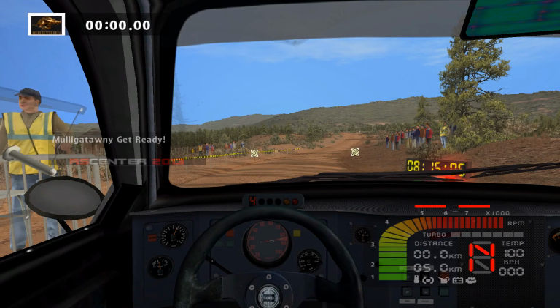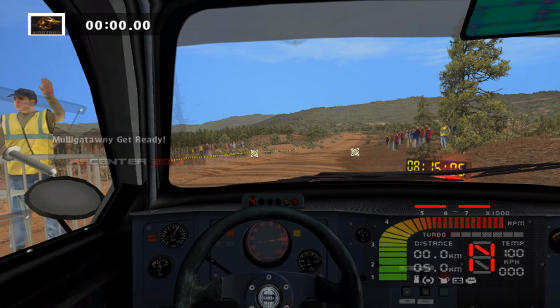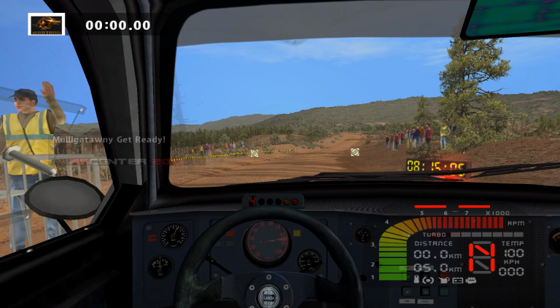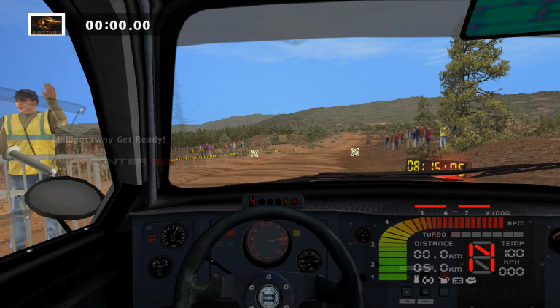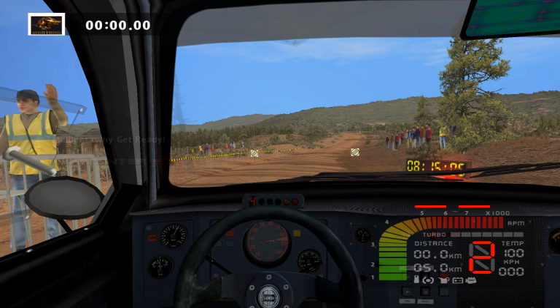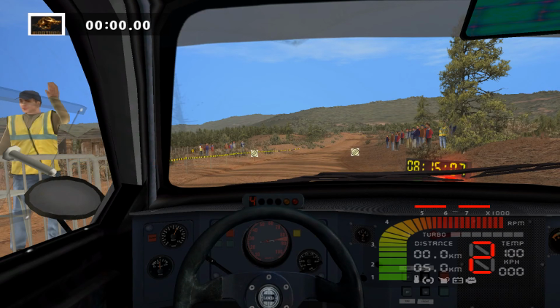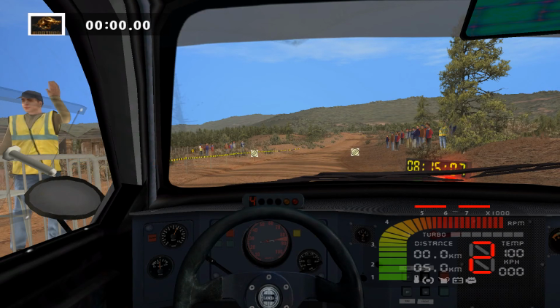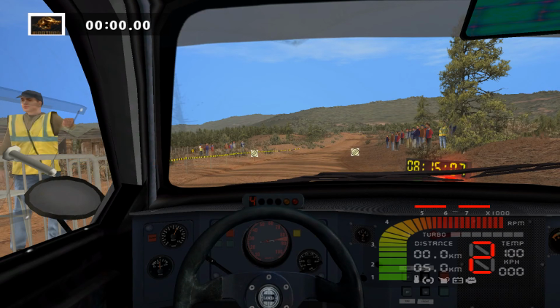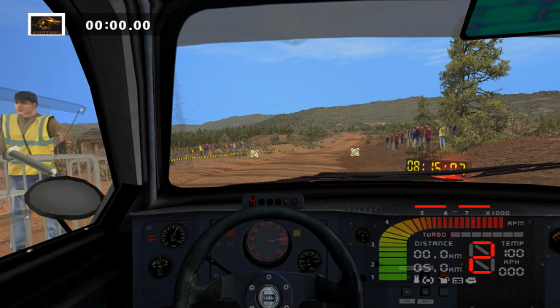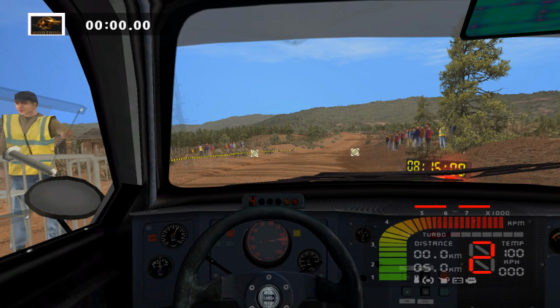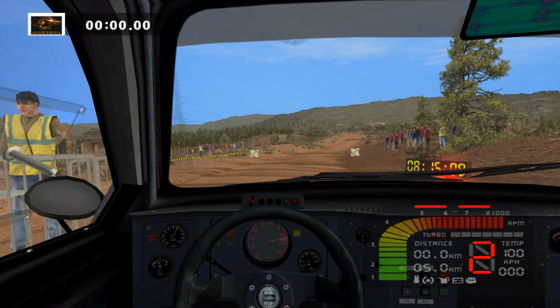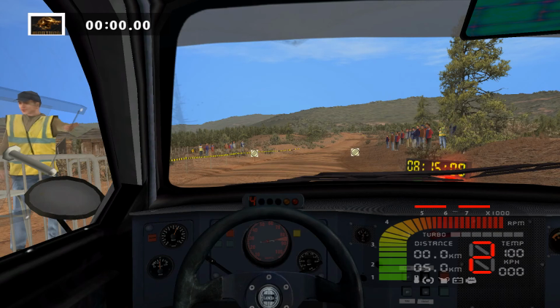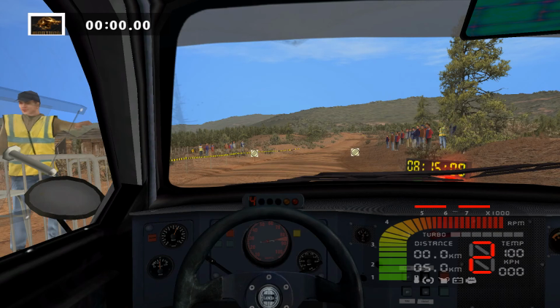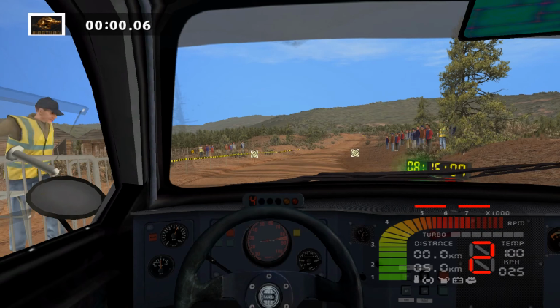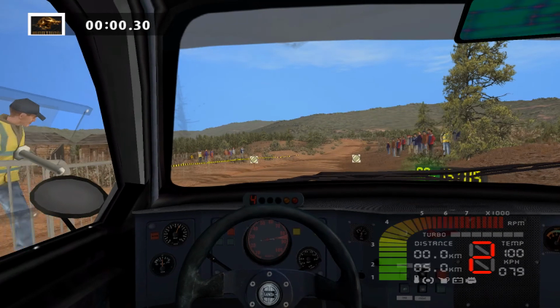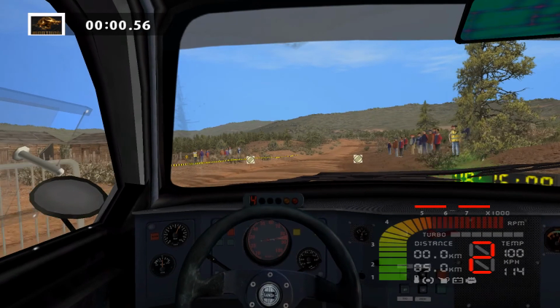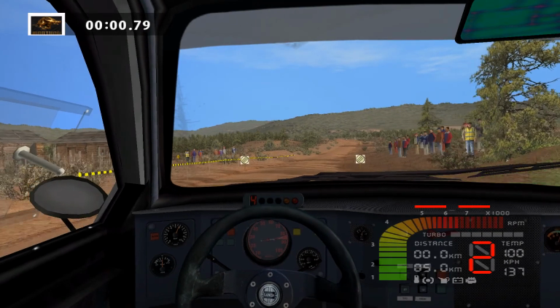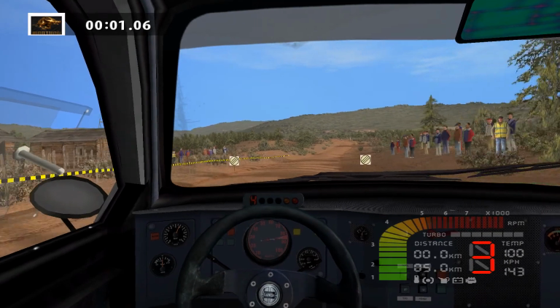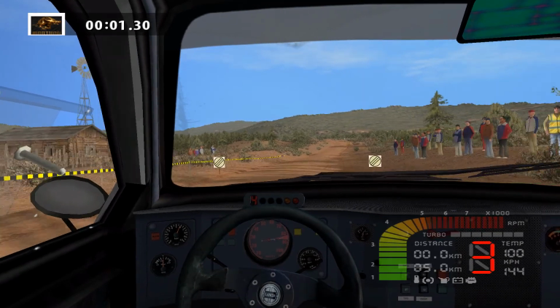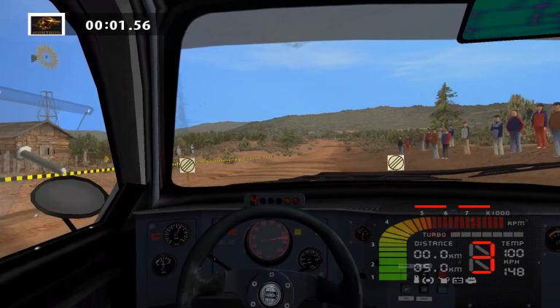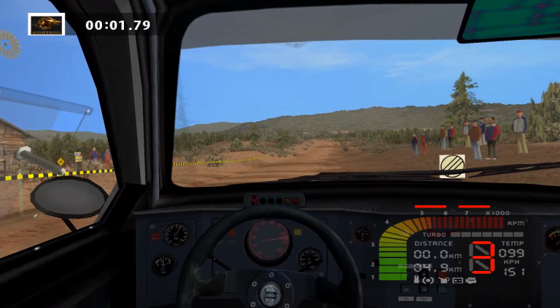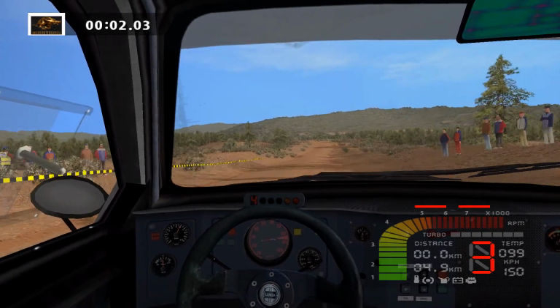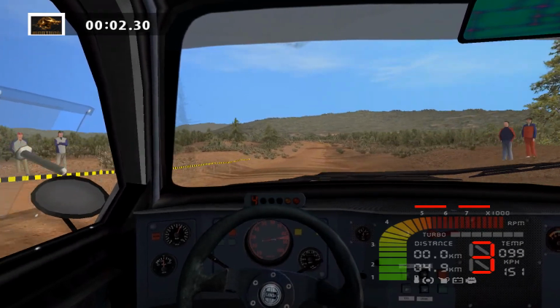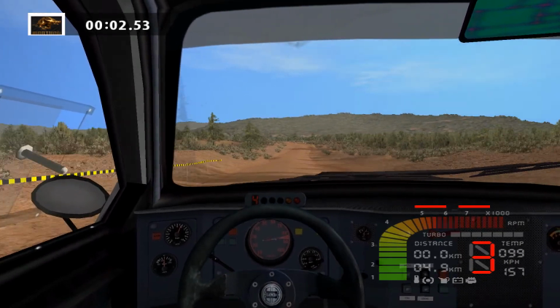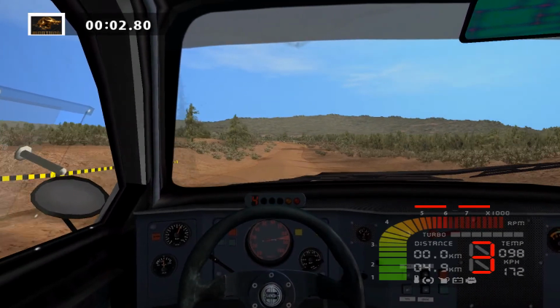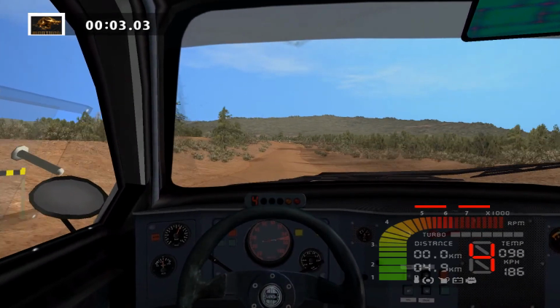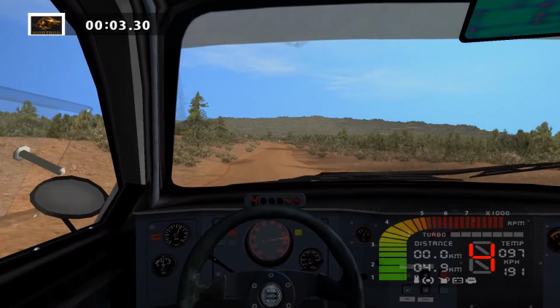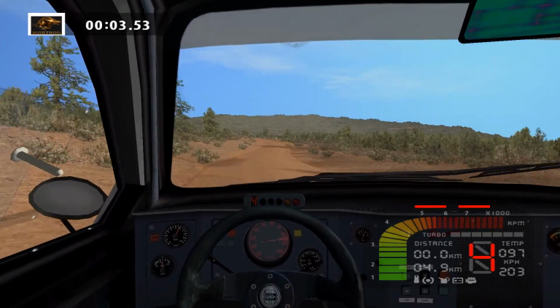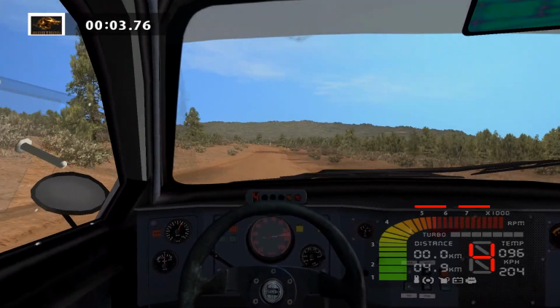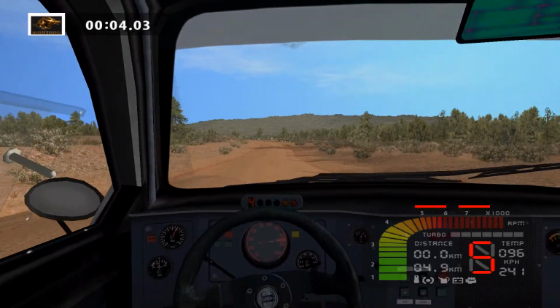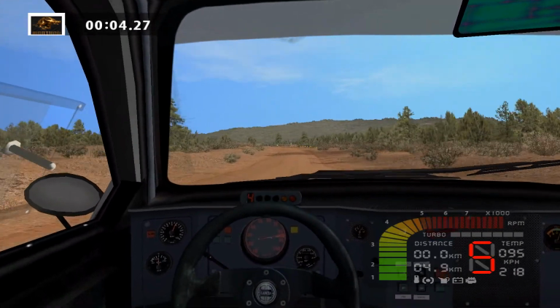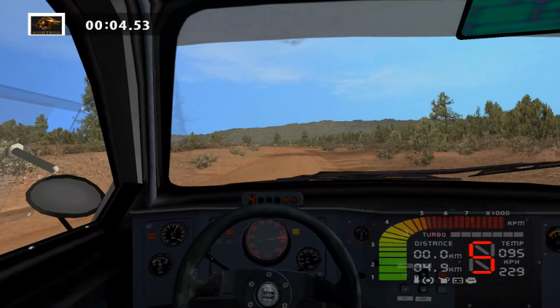3, 2, 1, go! Lat left, 30, caution, bump.